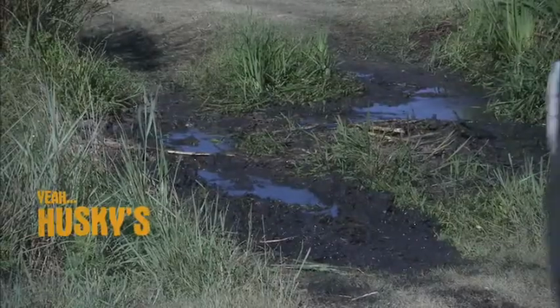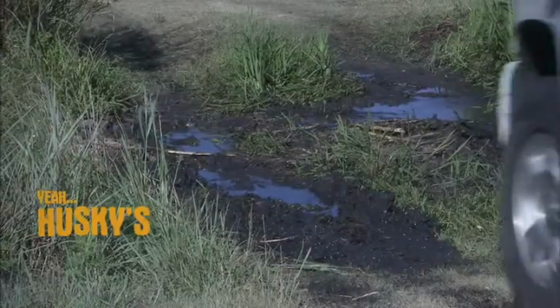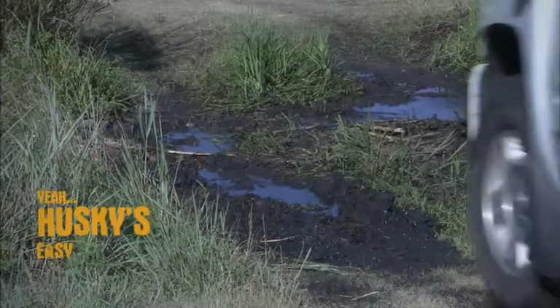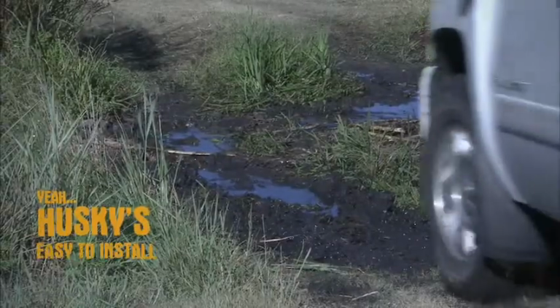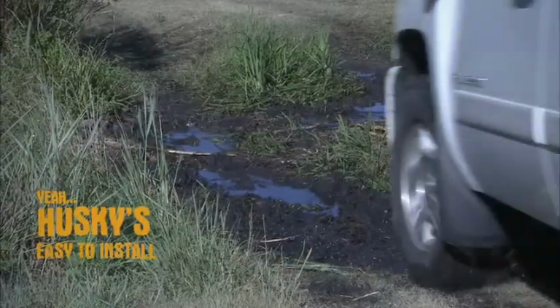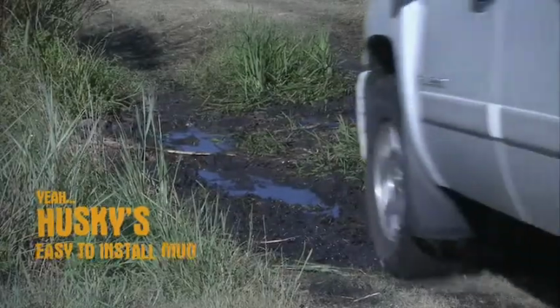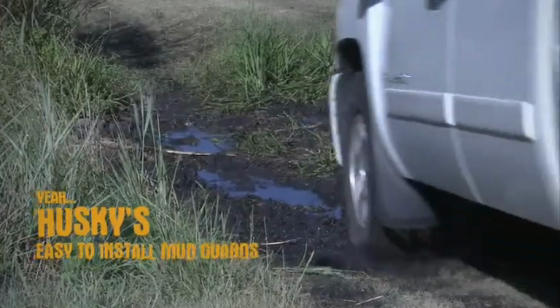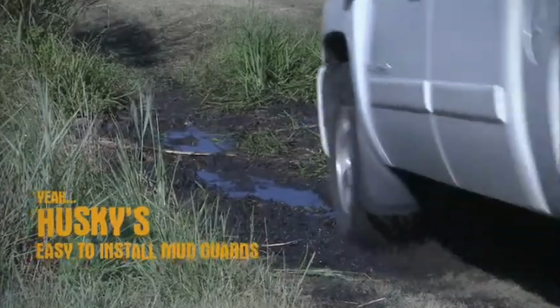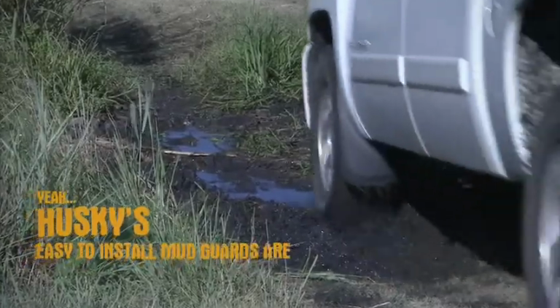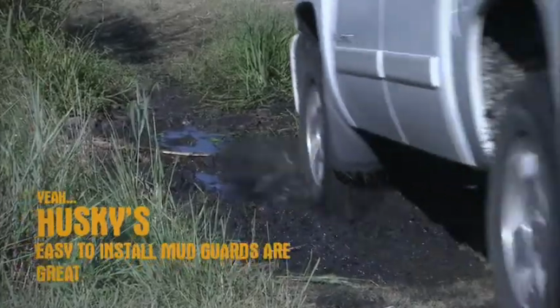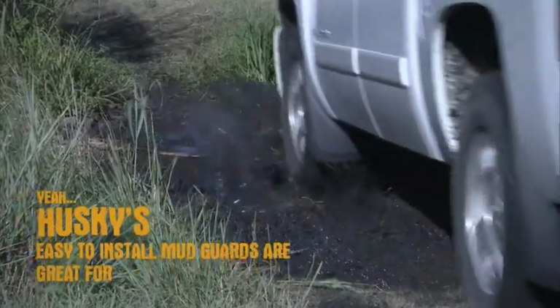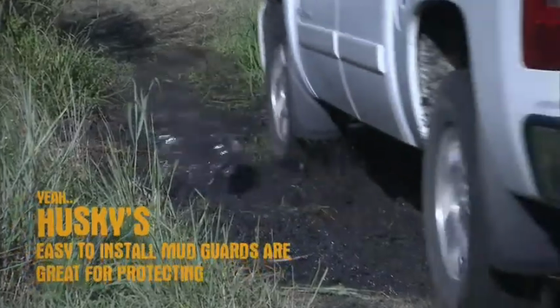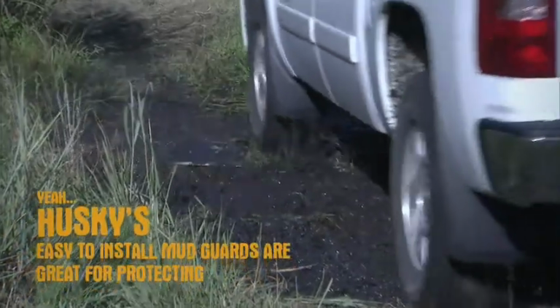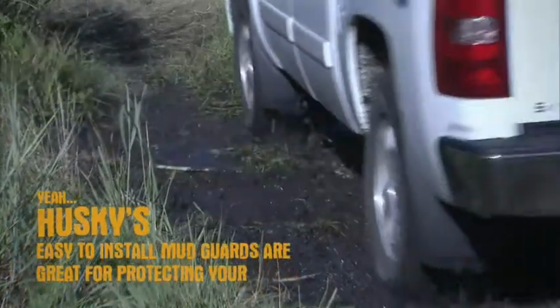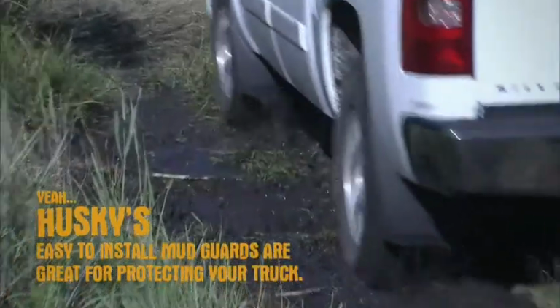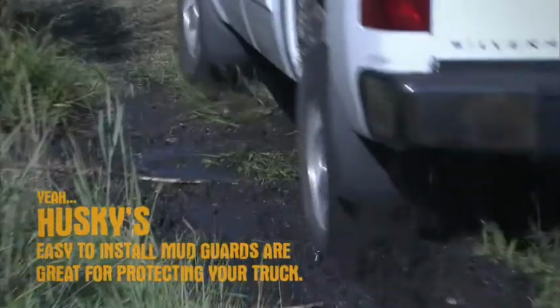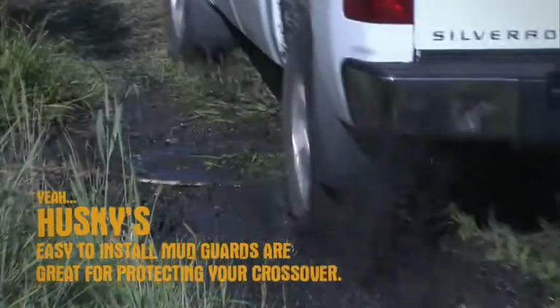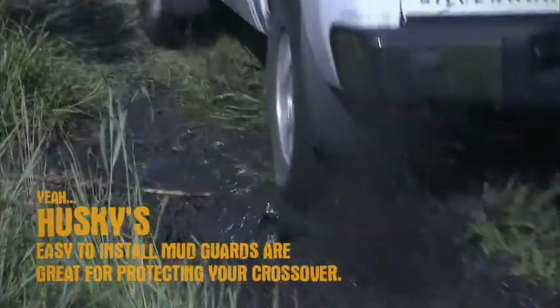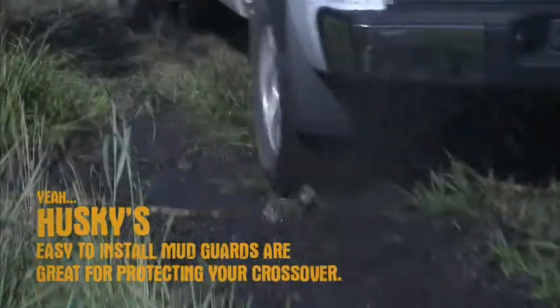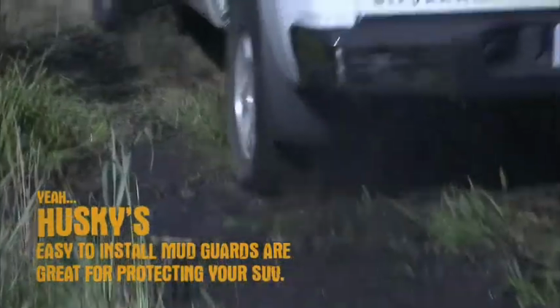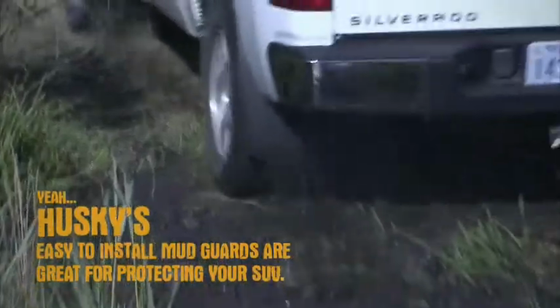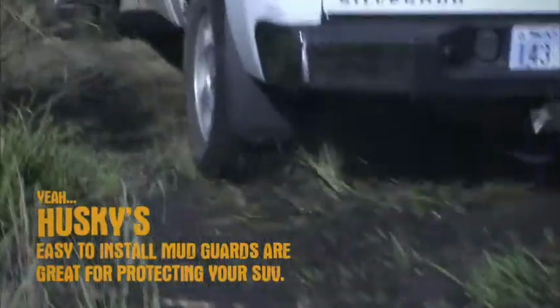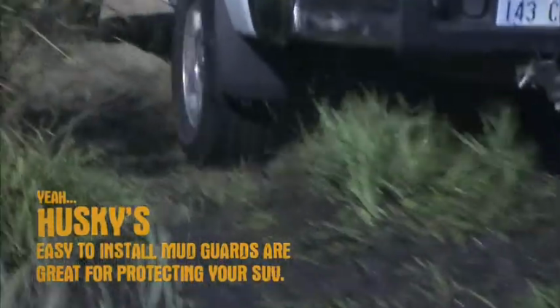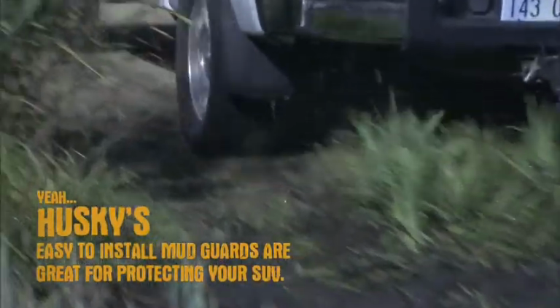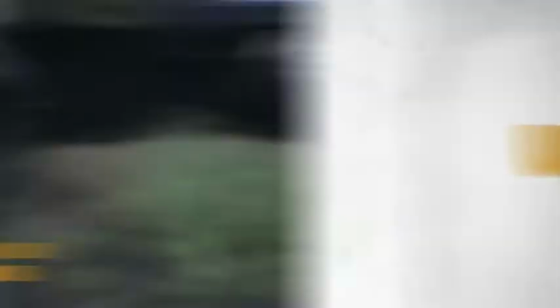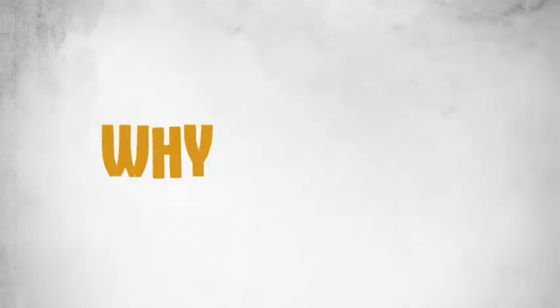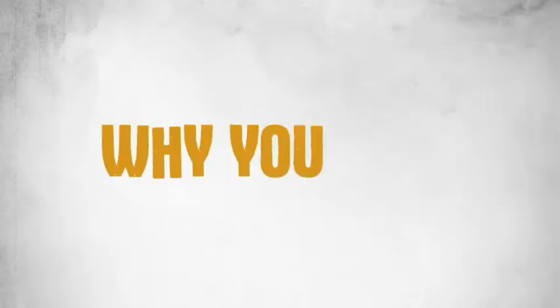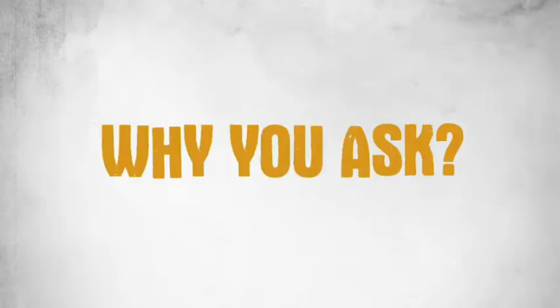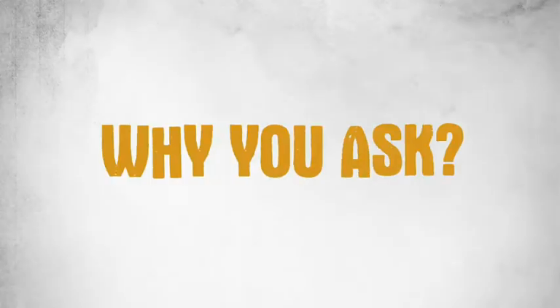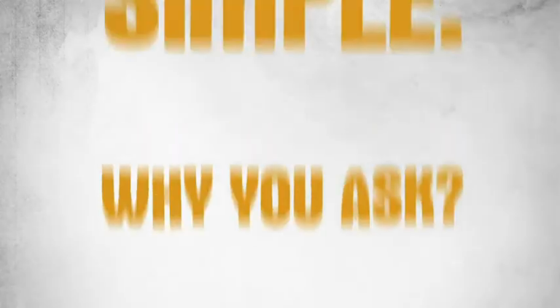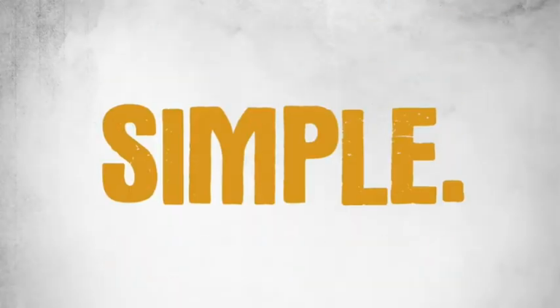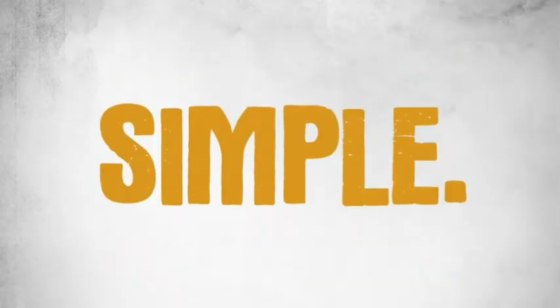Husky's easy to install mudguards are great for protecting your truck, crossover and SUV. Why you ask? Simple.